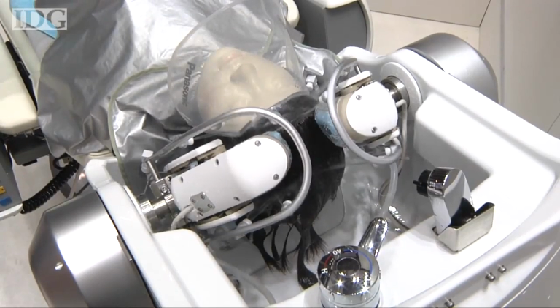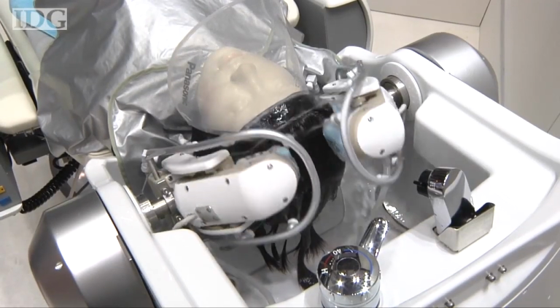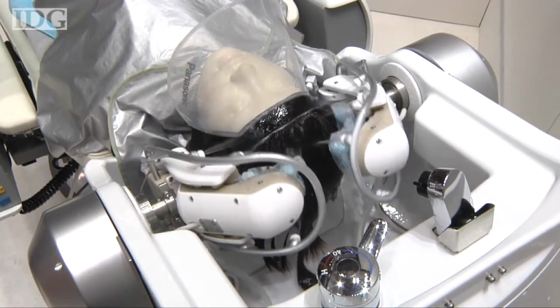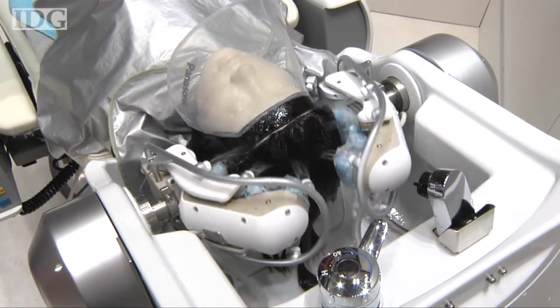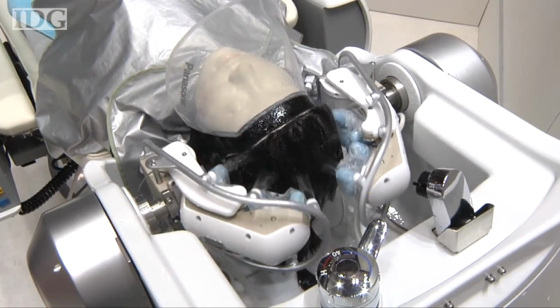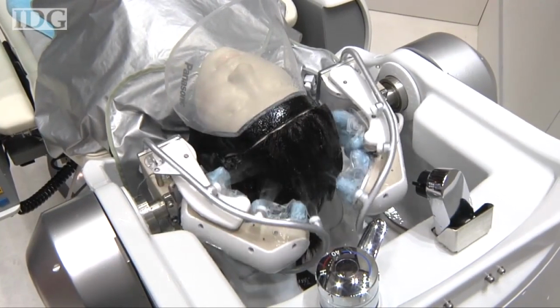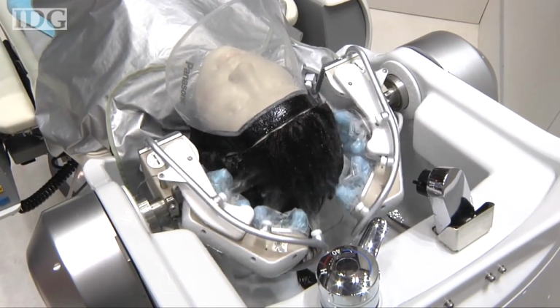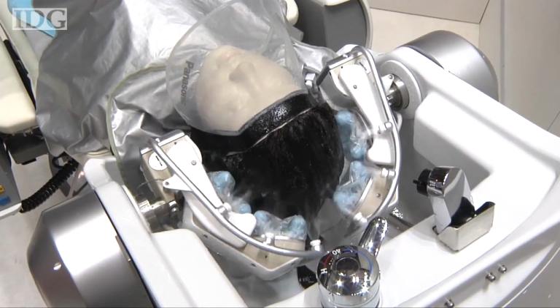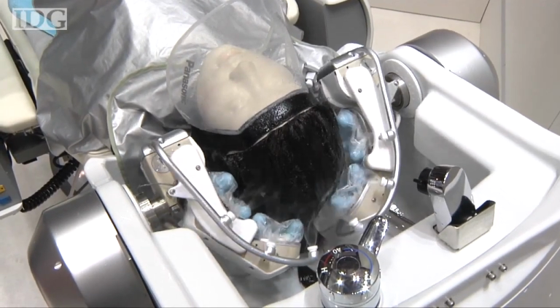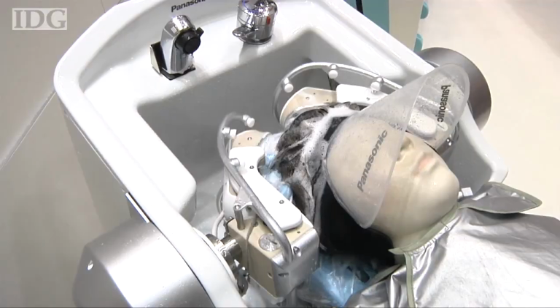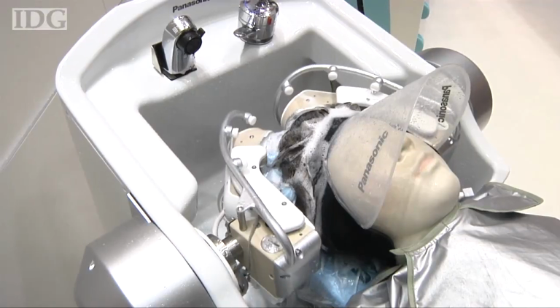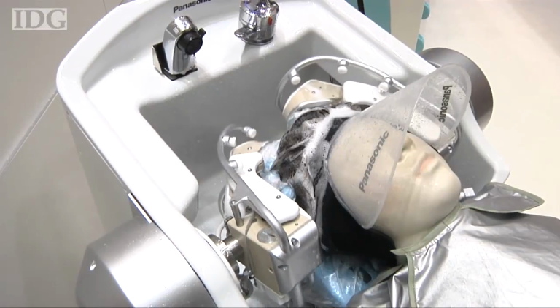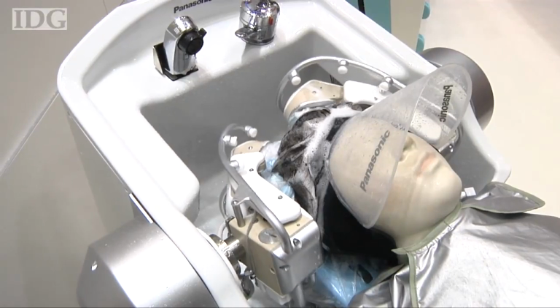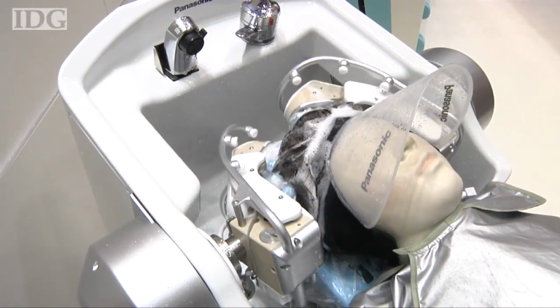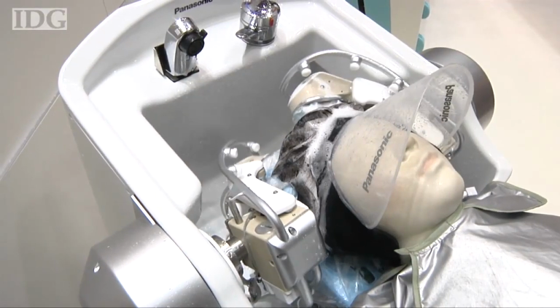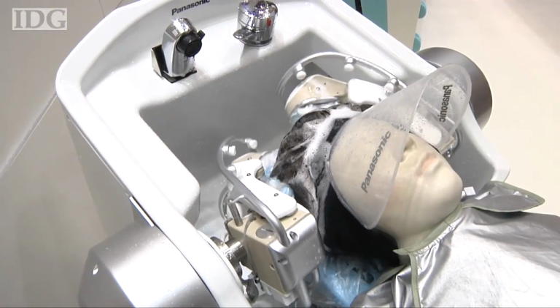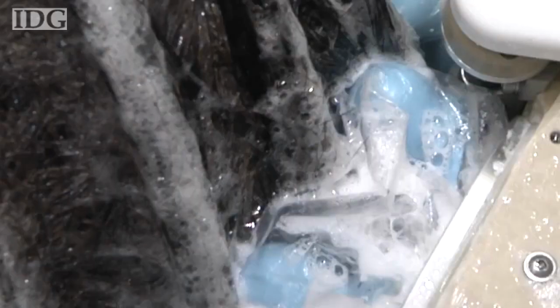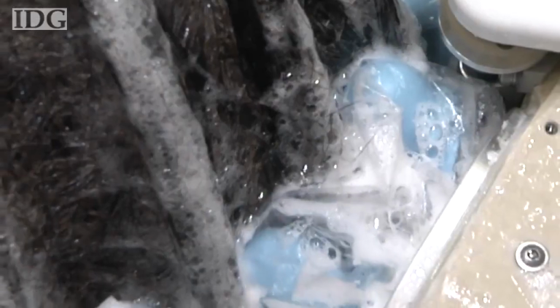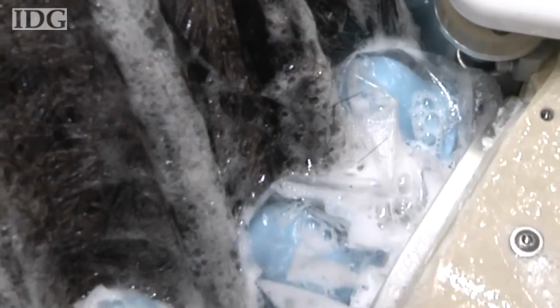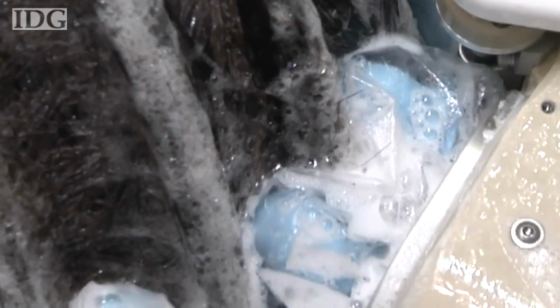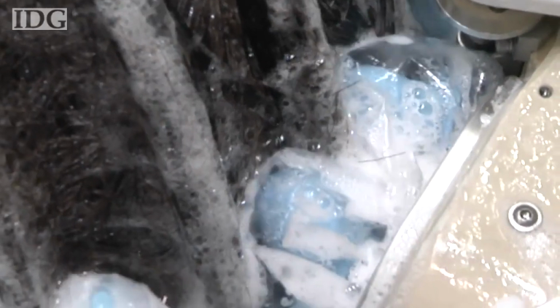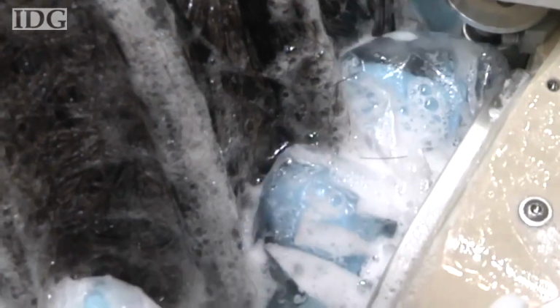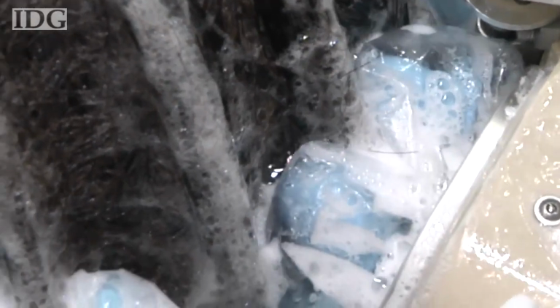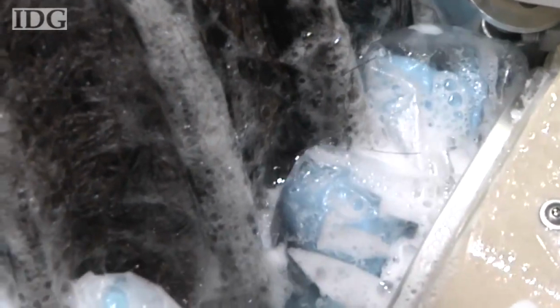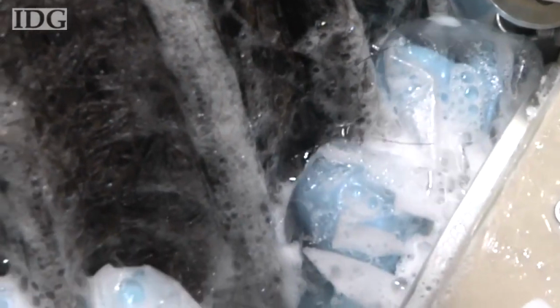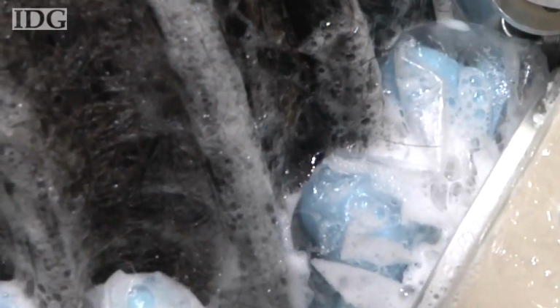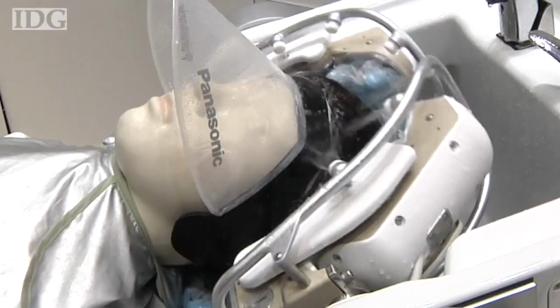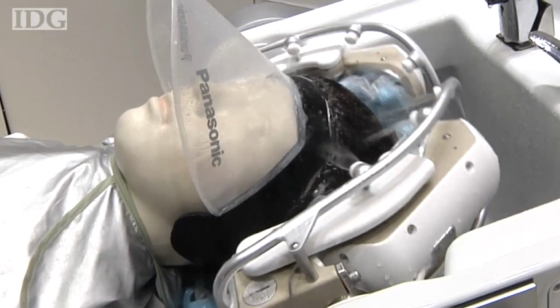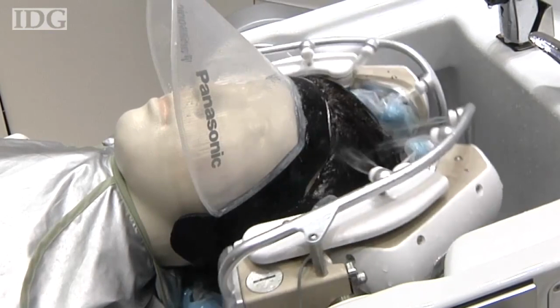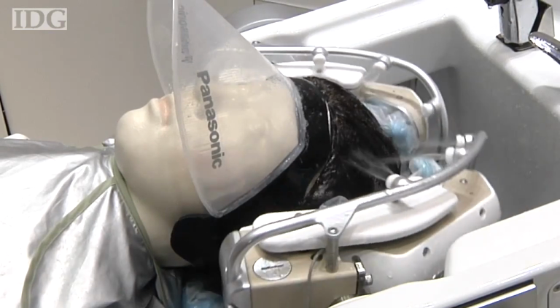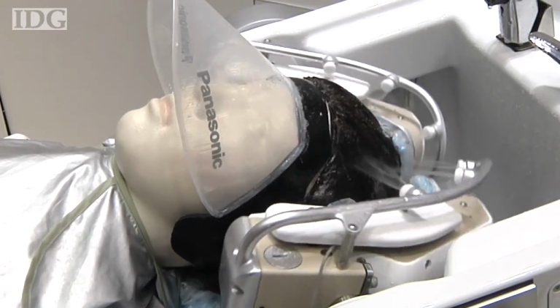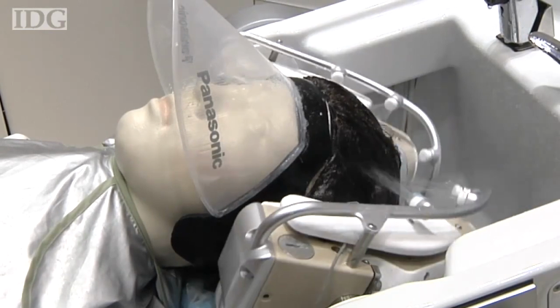It wets, it washes, it massages, and it rinses.